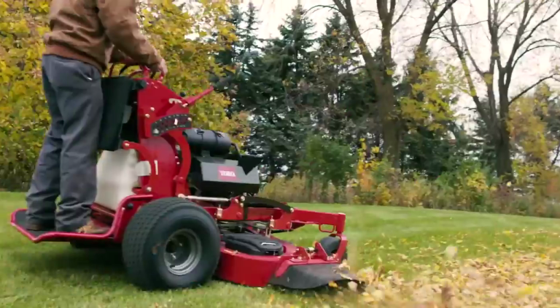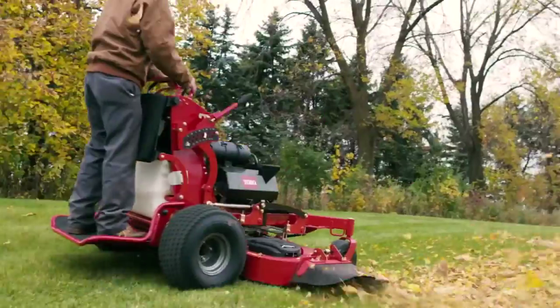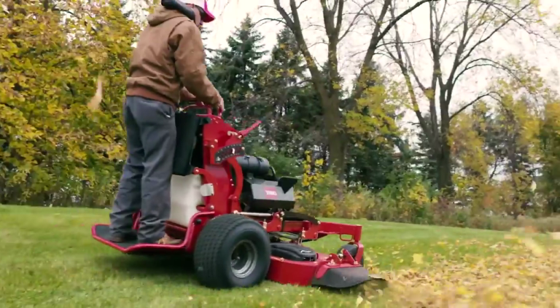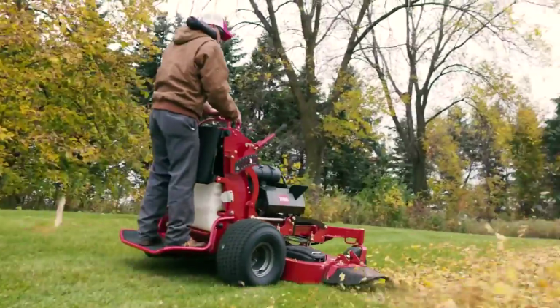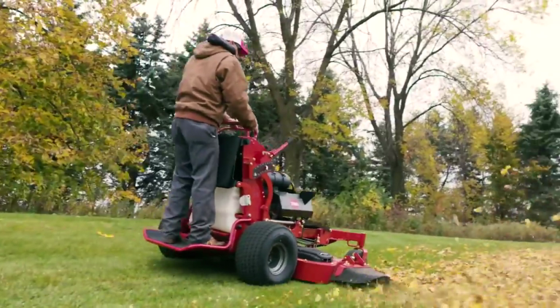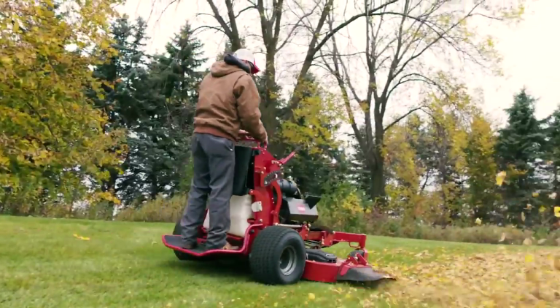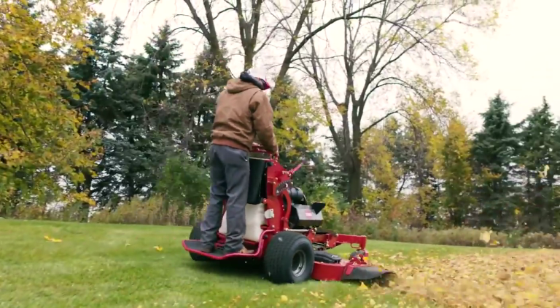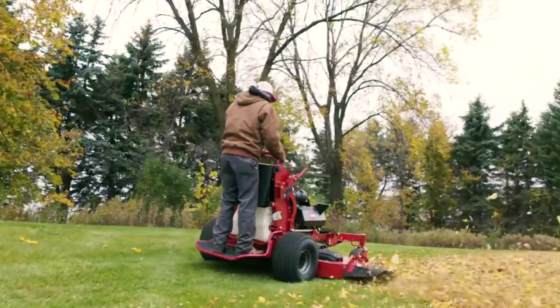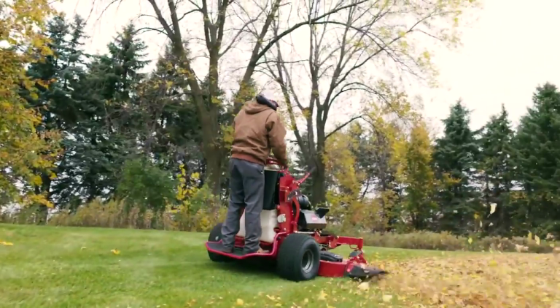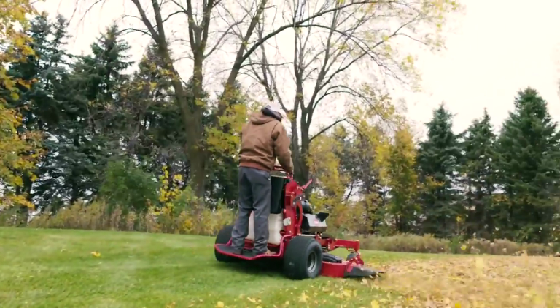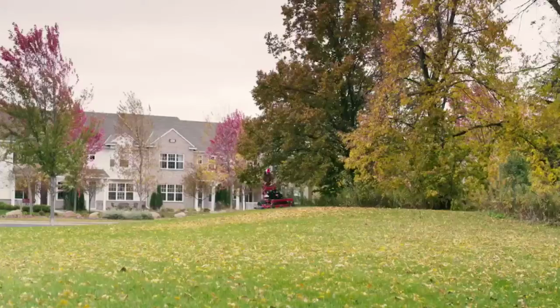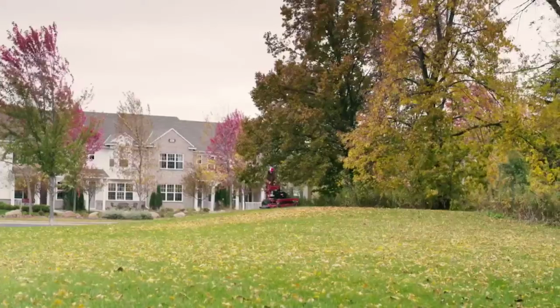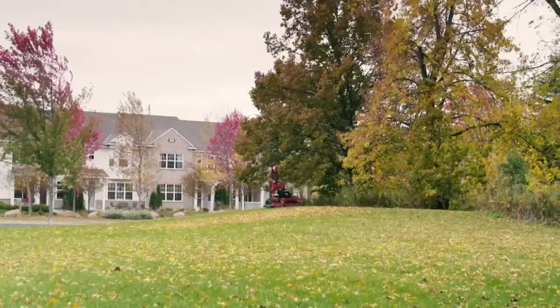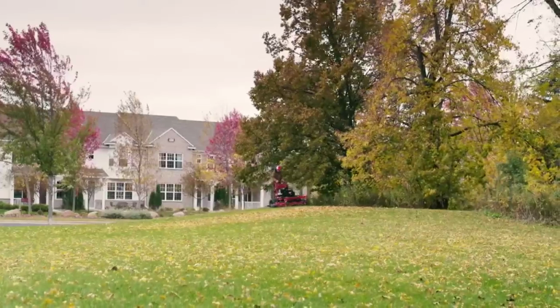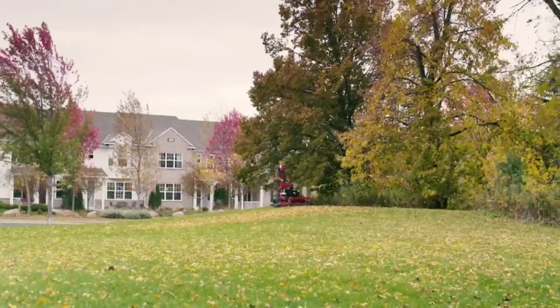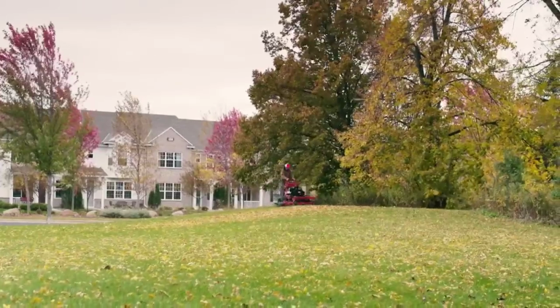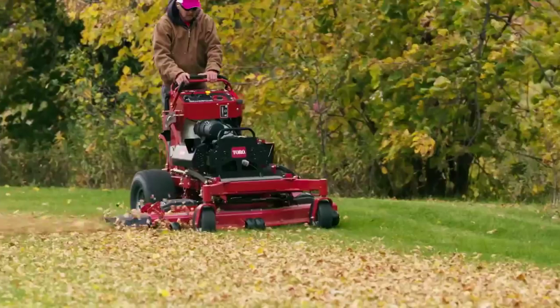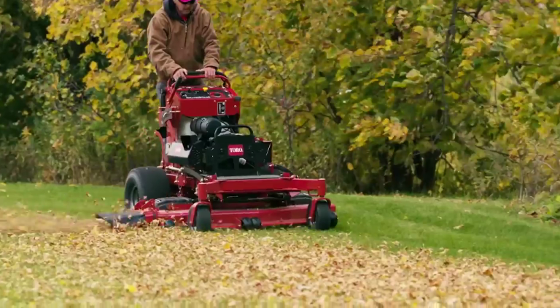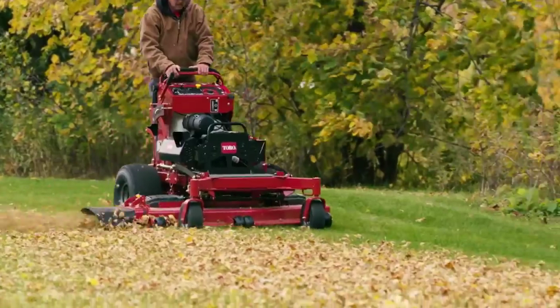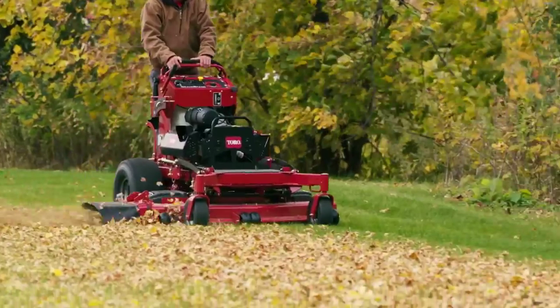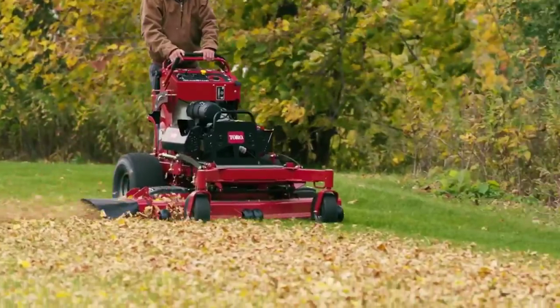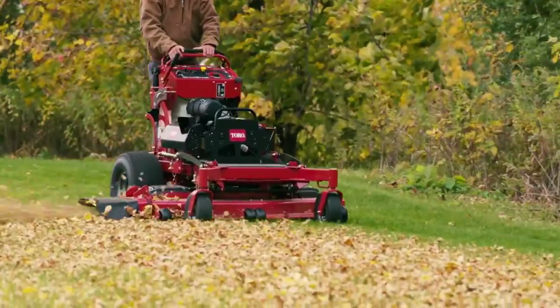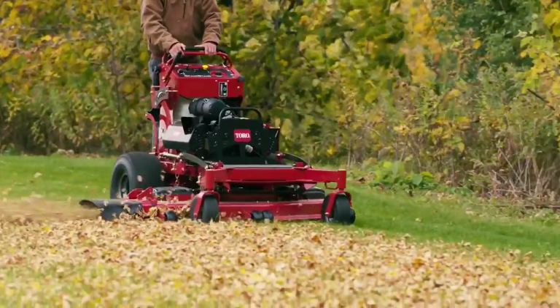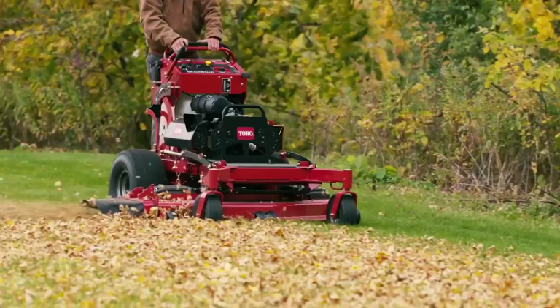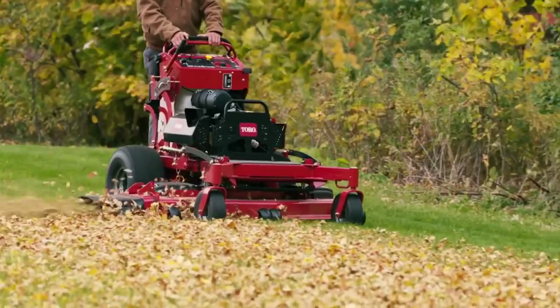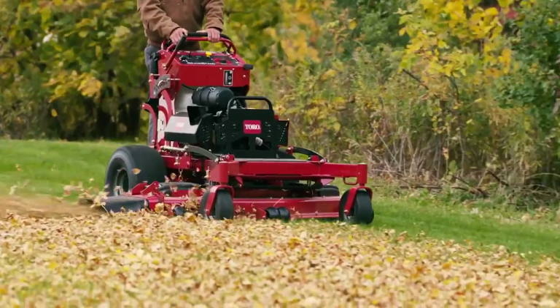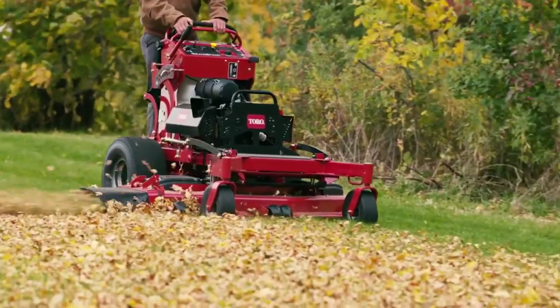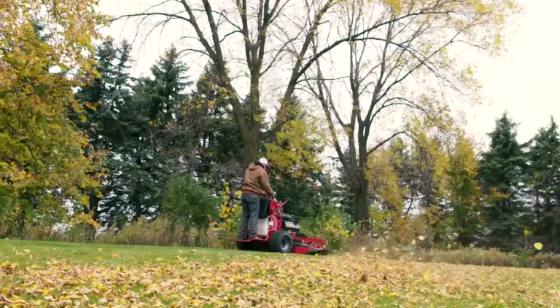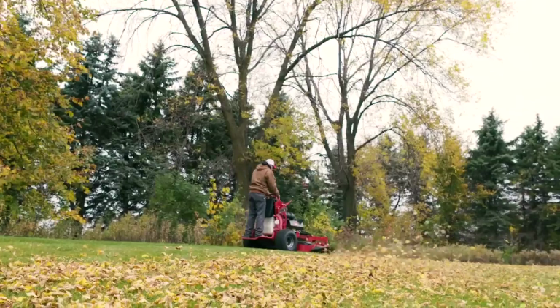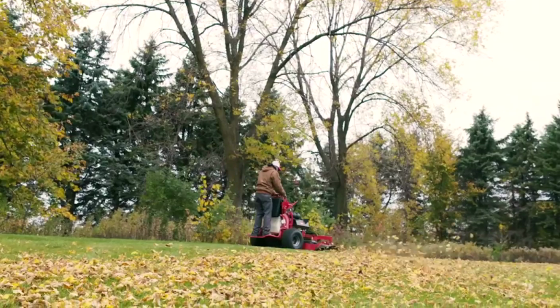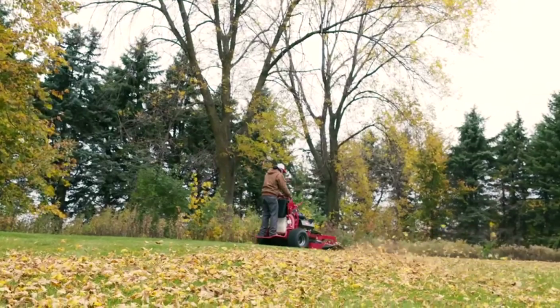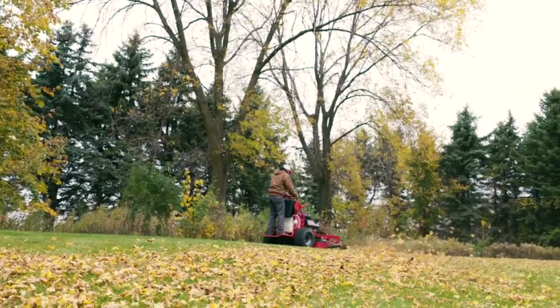With a 10 and a half gallon fuel tank, you can go farther, longer. That's more time working, less time filling.